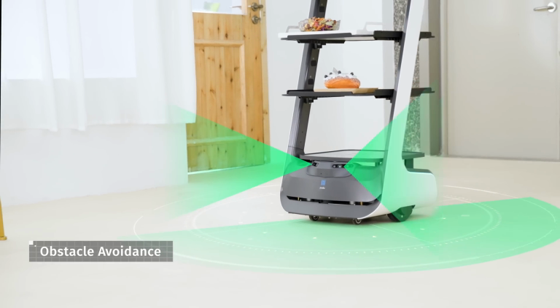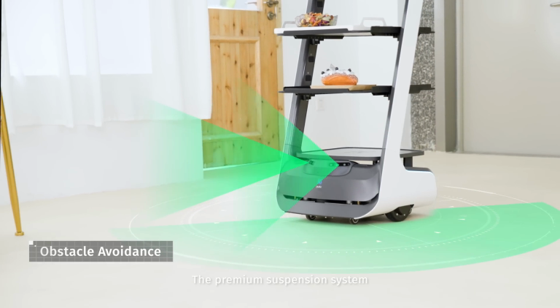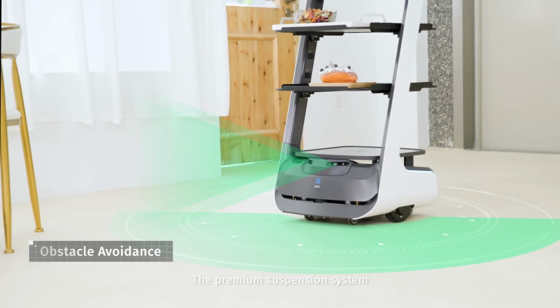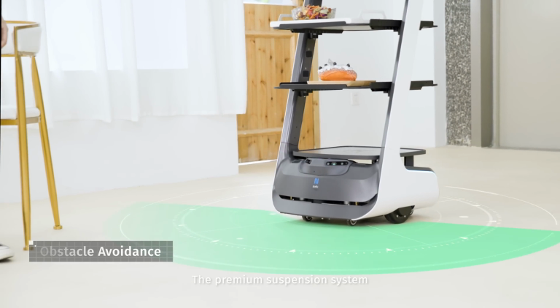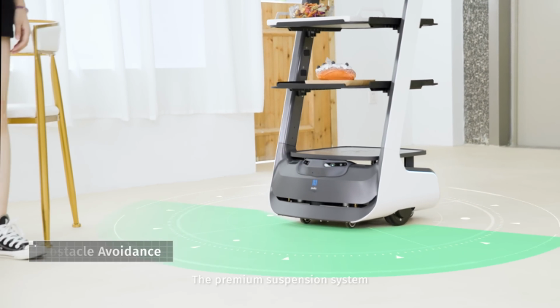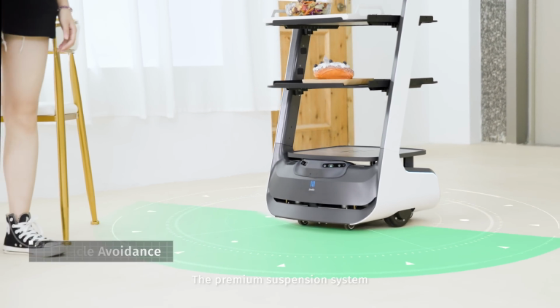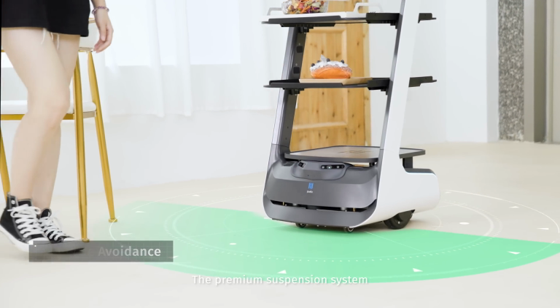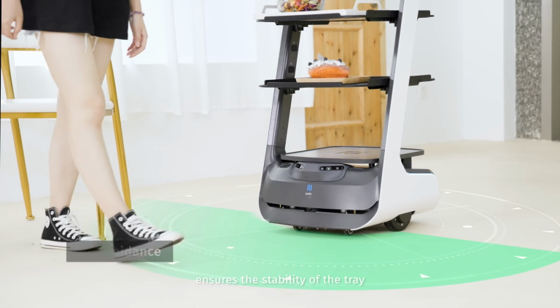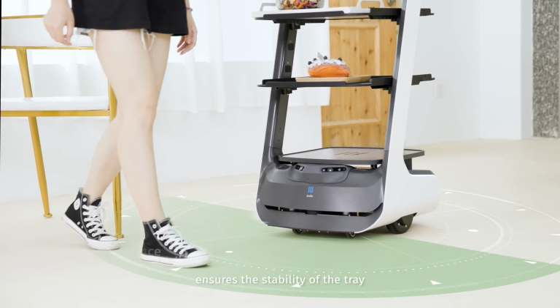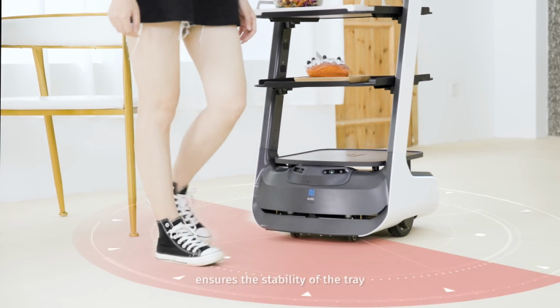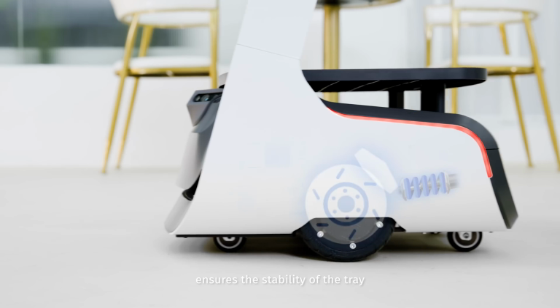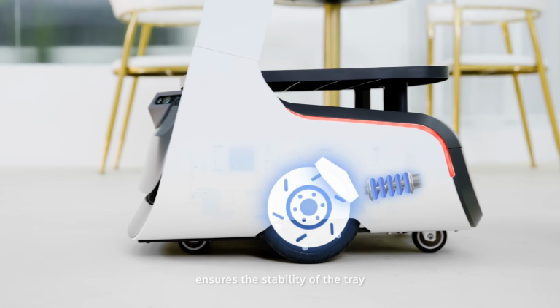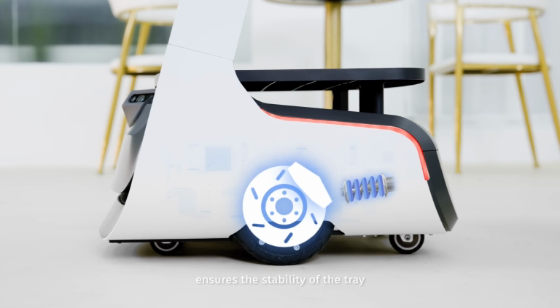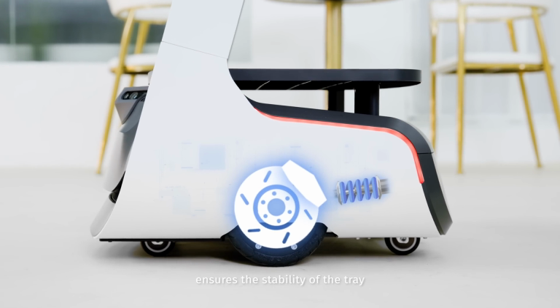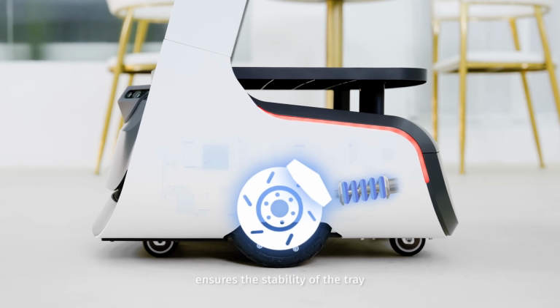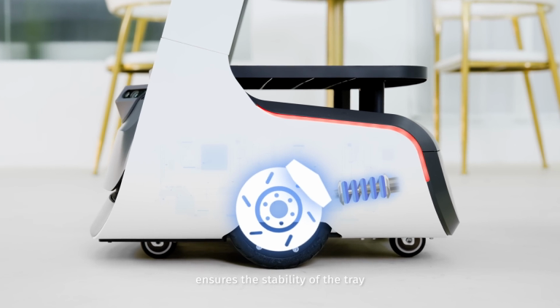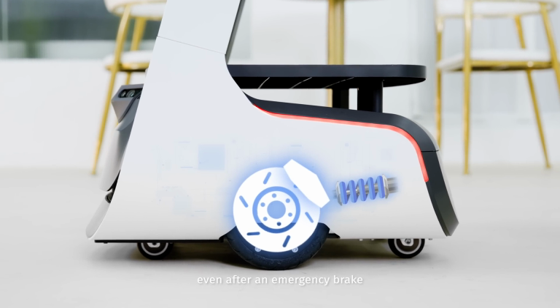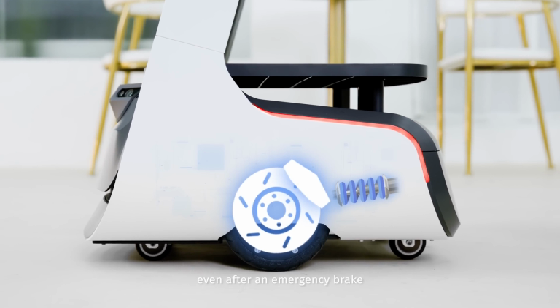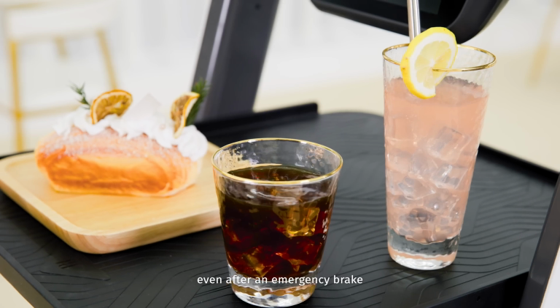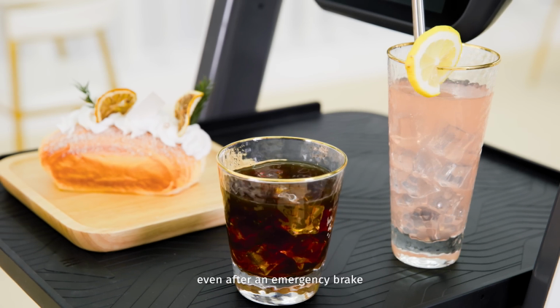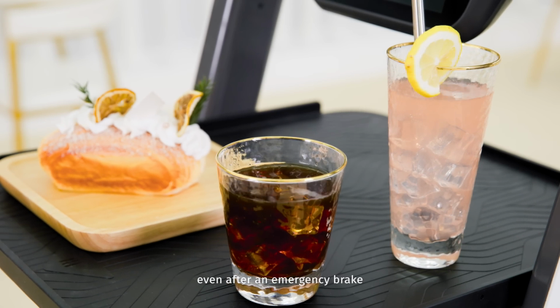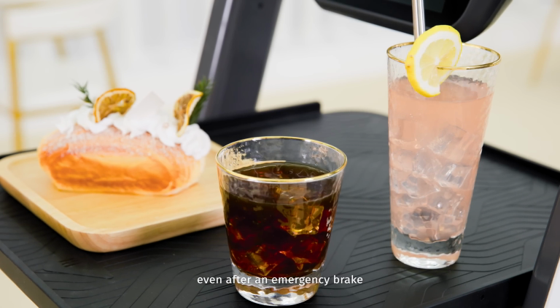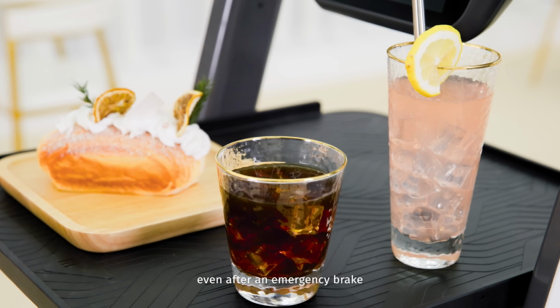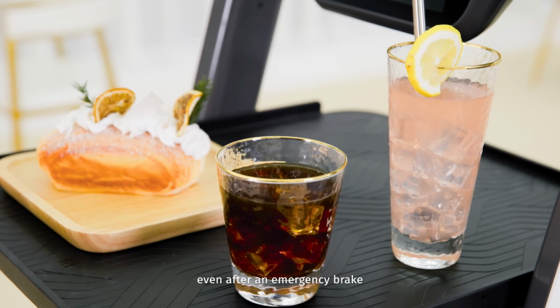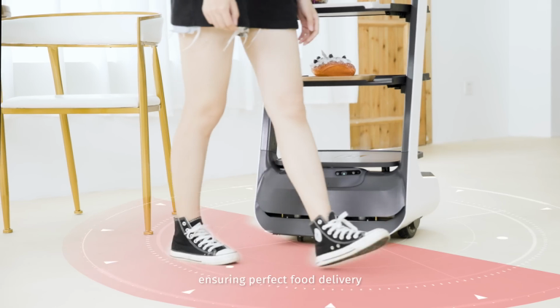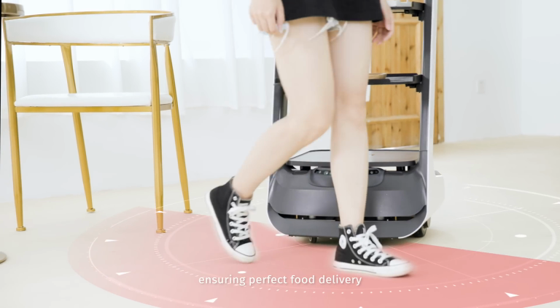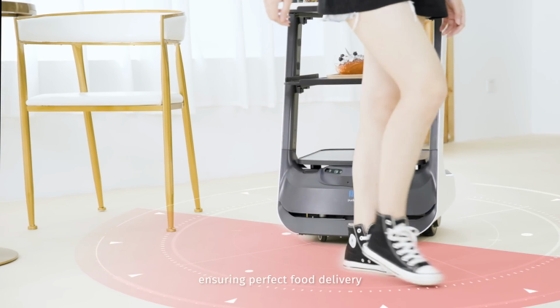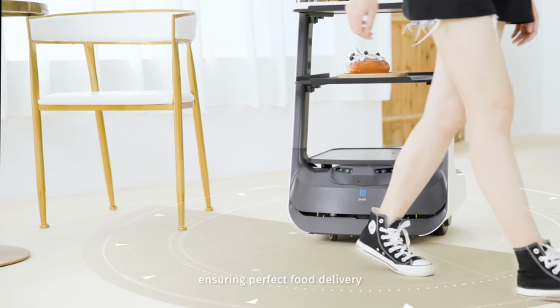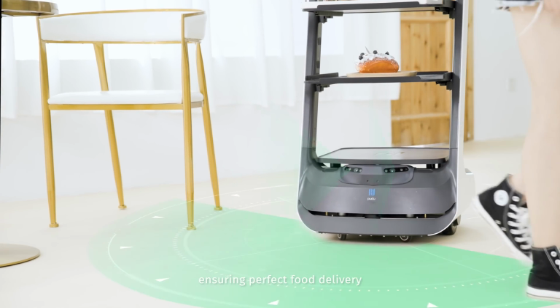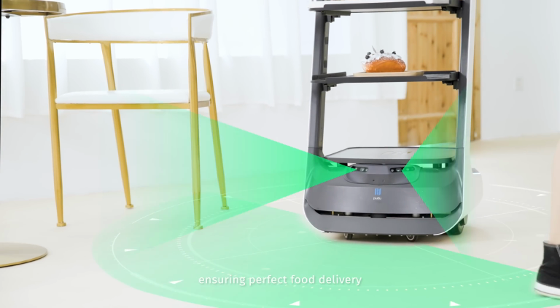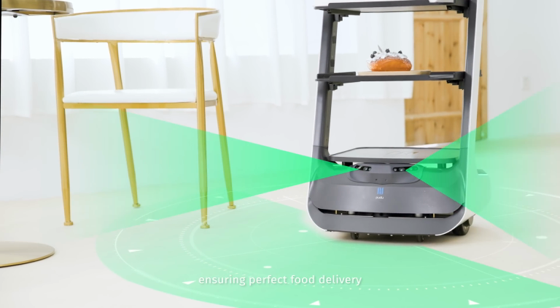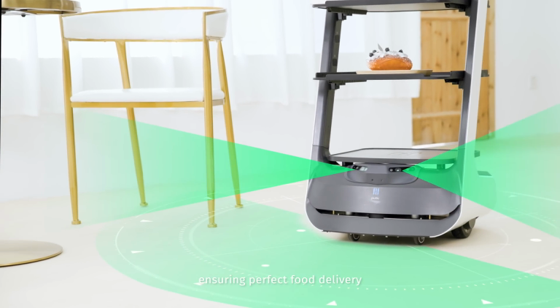The premium suspension system ensures the stability of the tray even after an emergency brake, ensuring perfect food delivery.